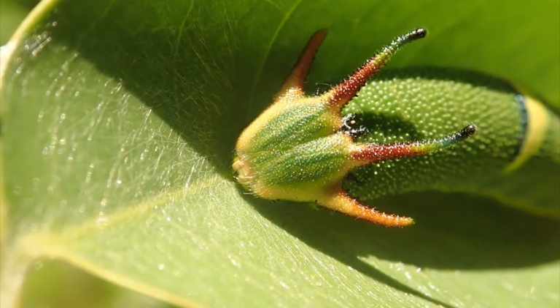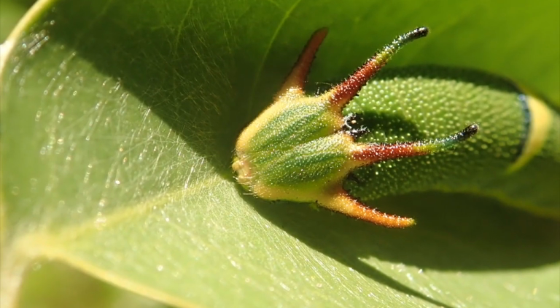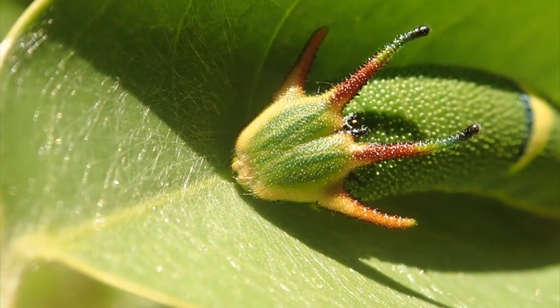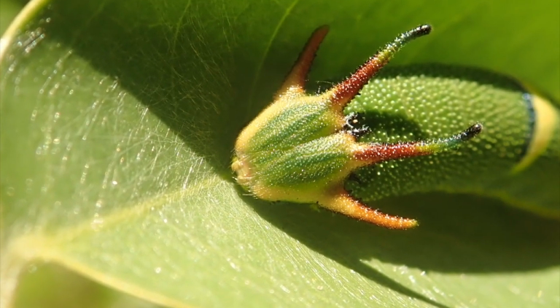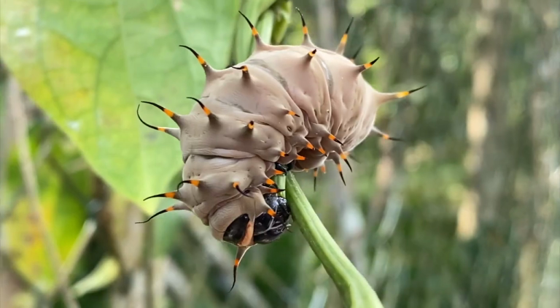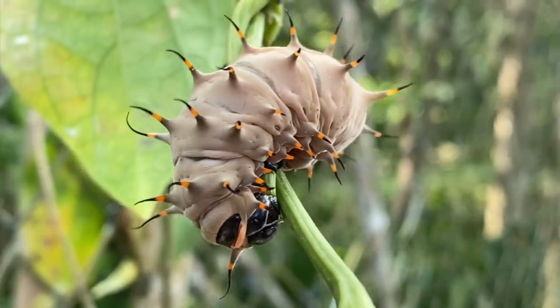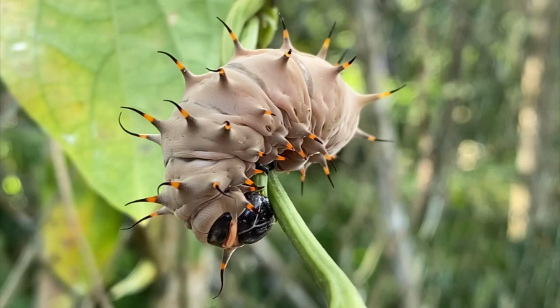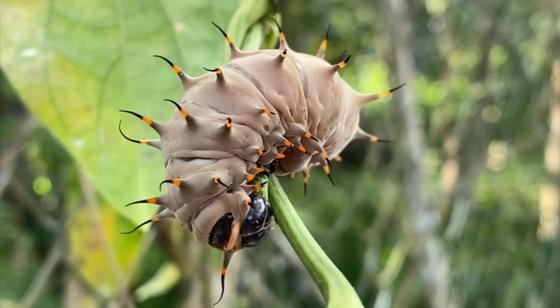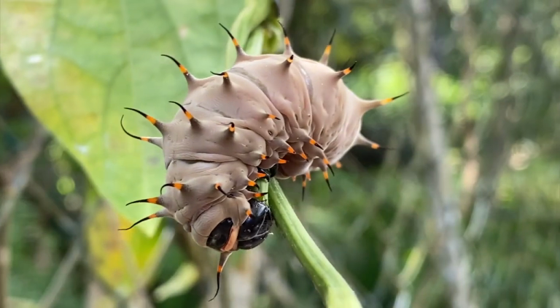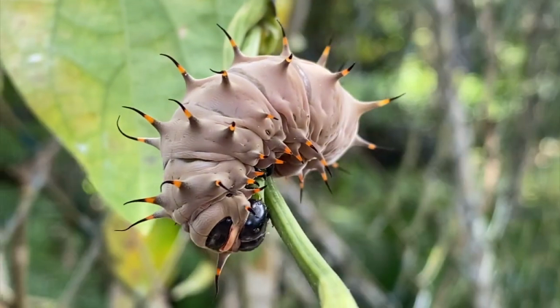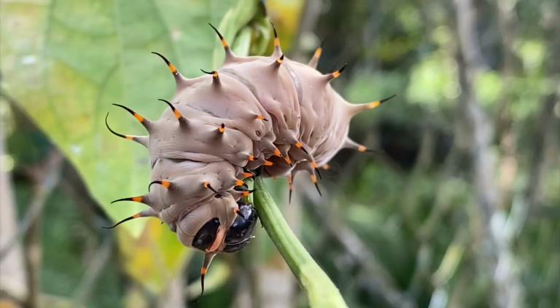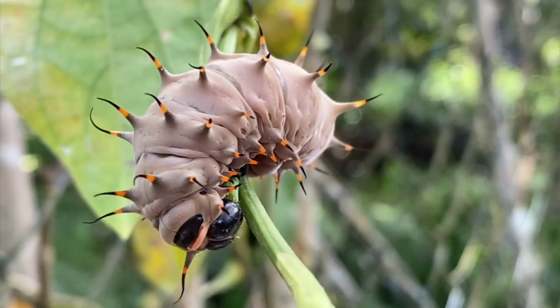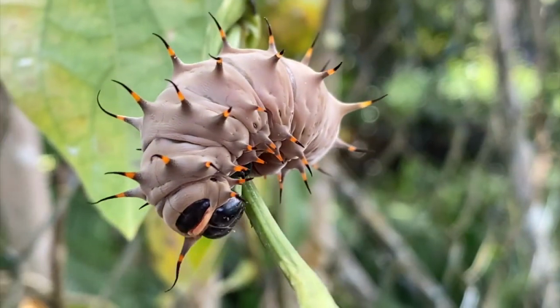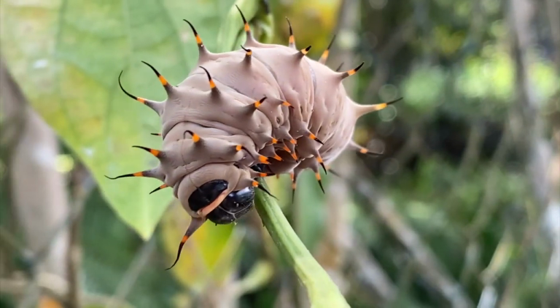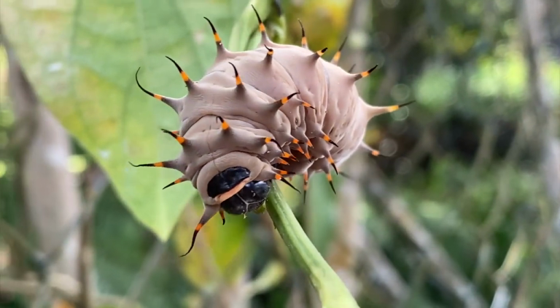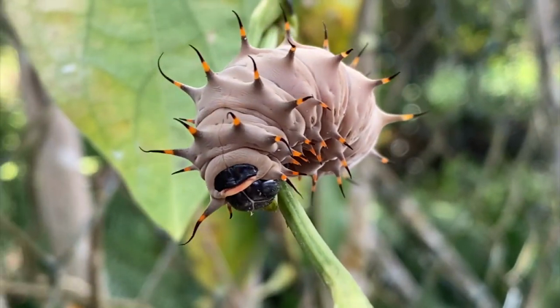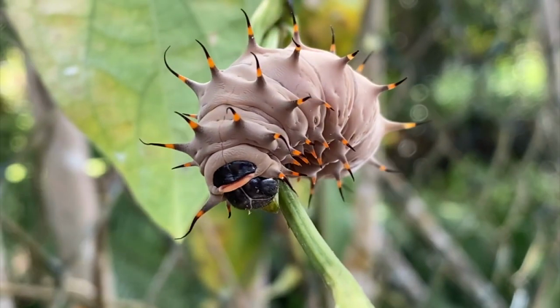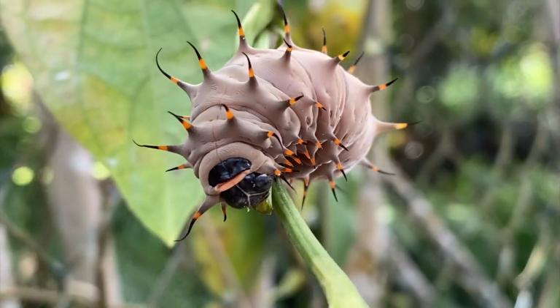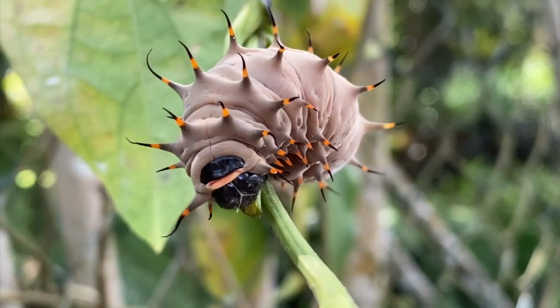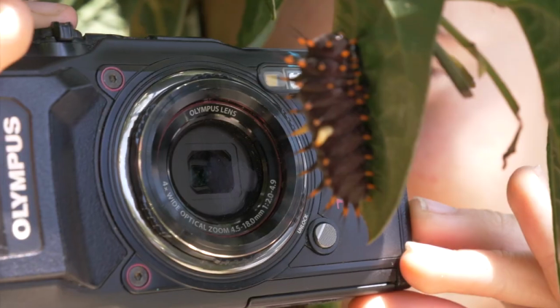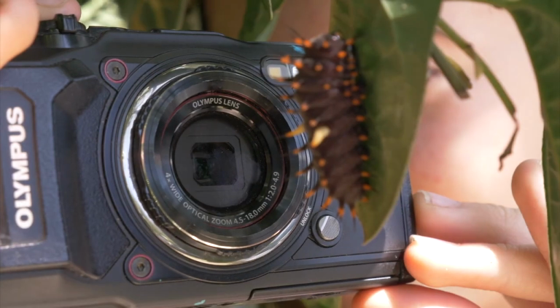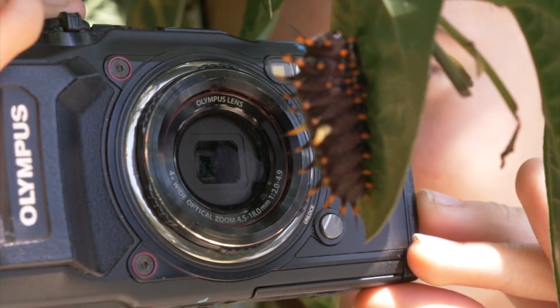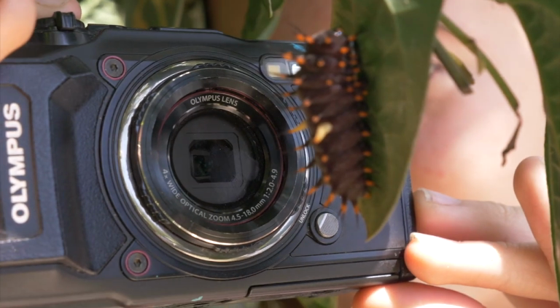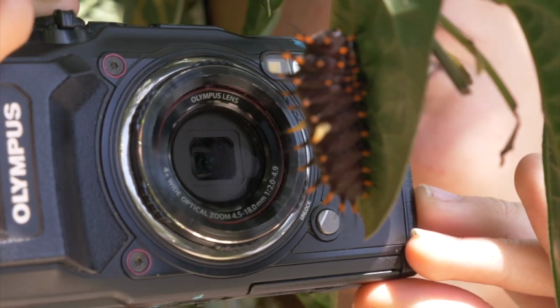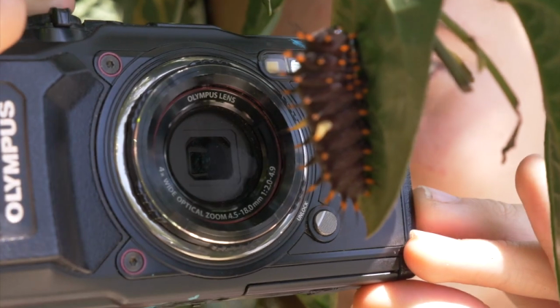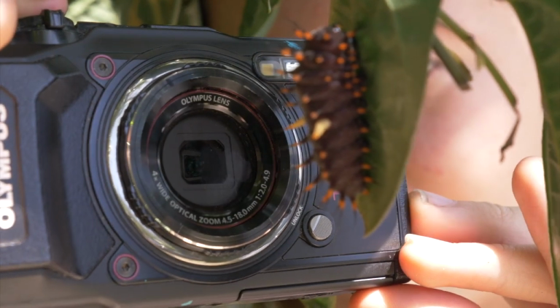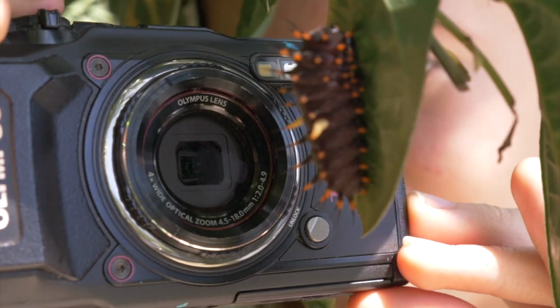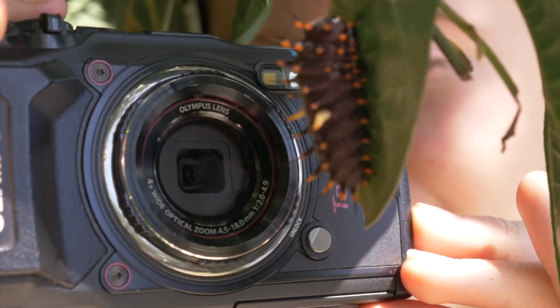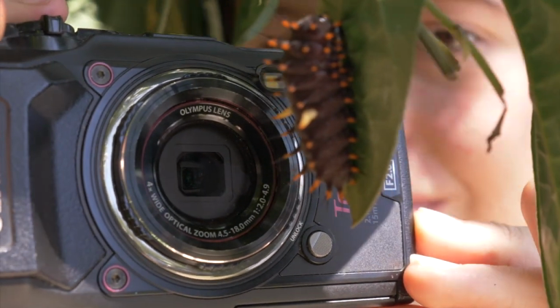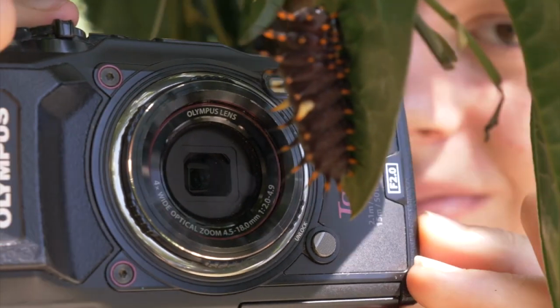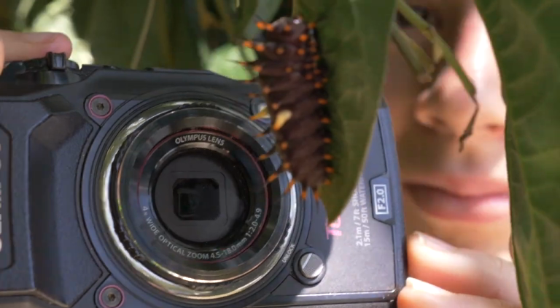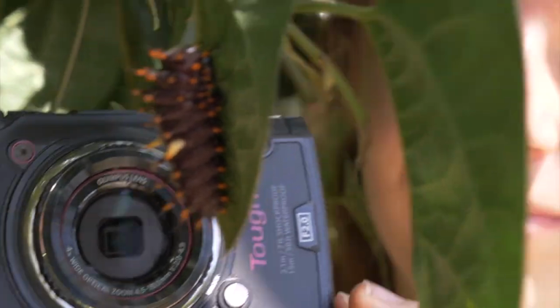This is a real hotspot for the Cairns Birdwing caterpillars here. The caterpillars live on this vine.